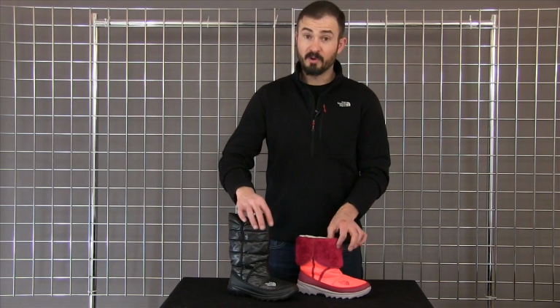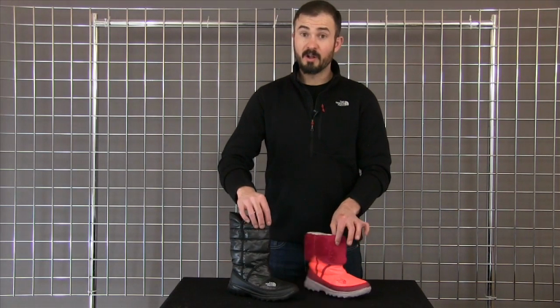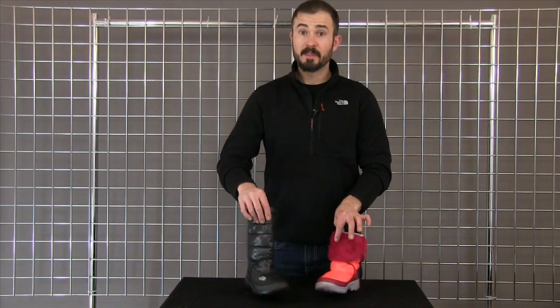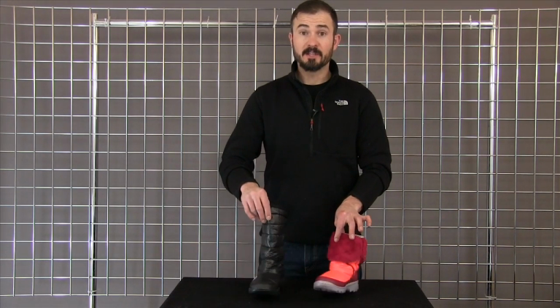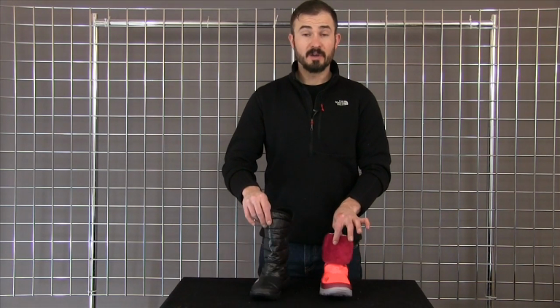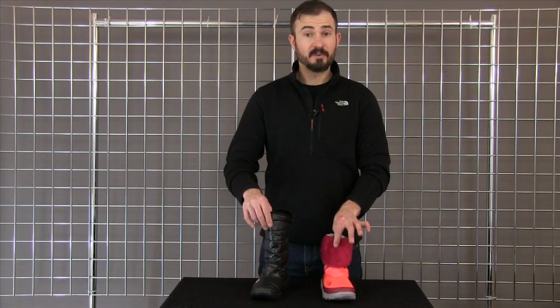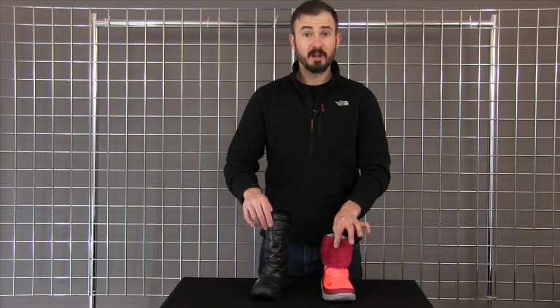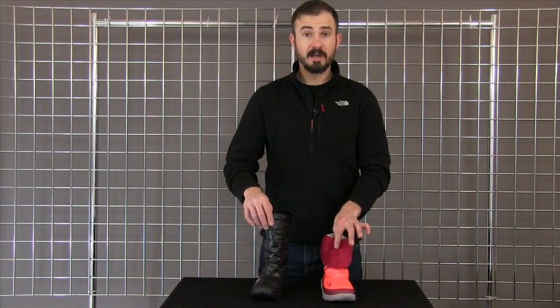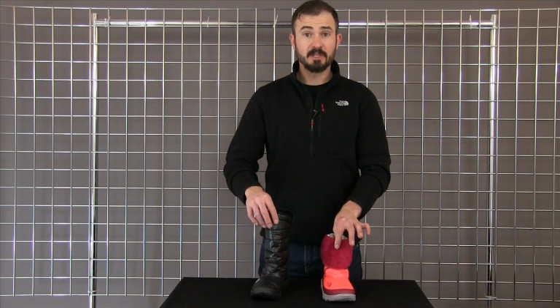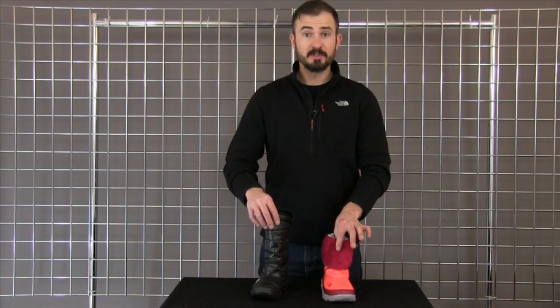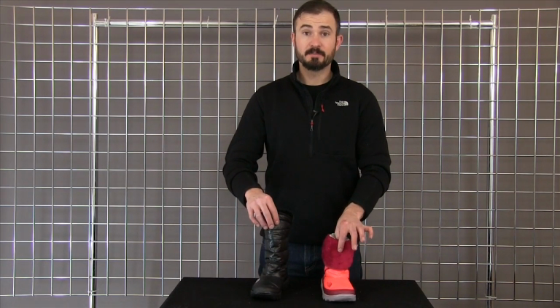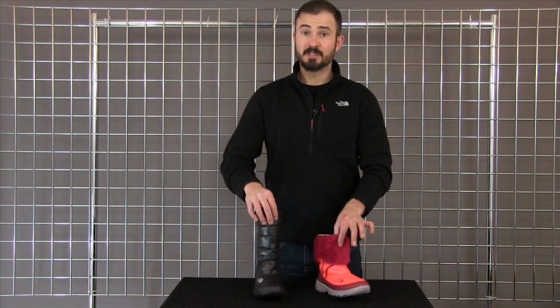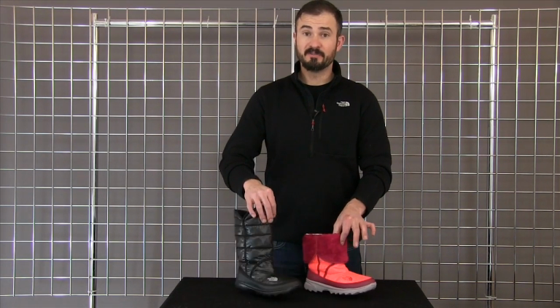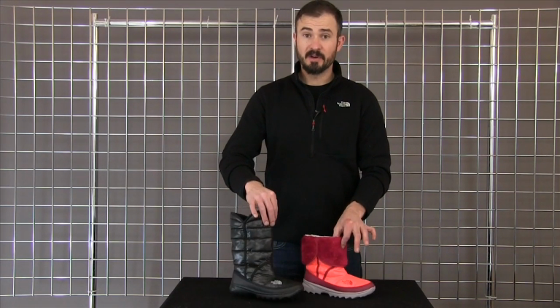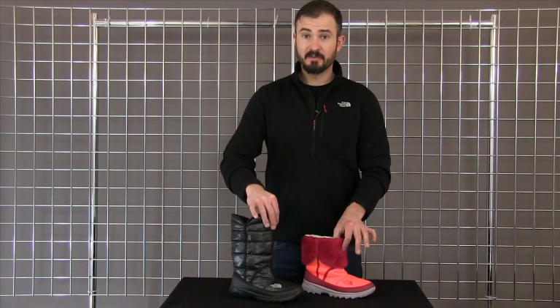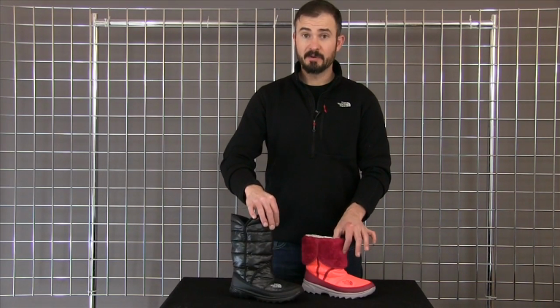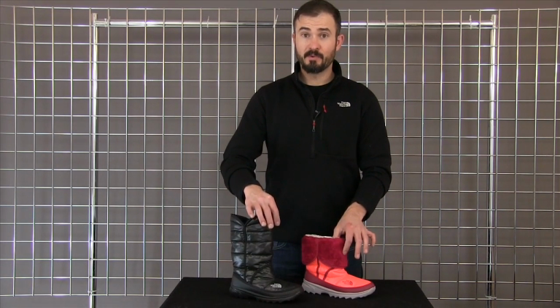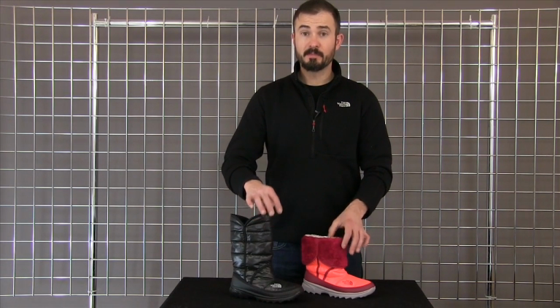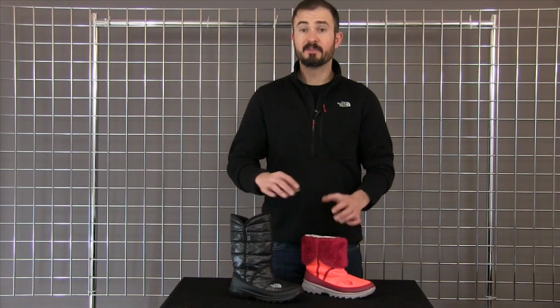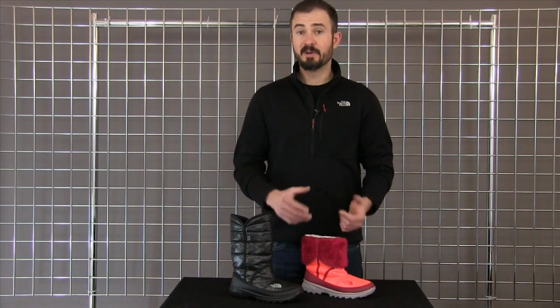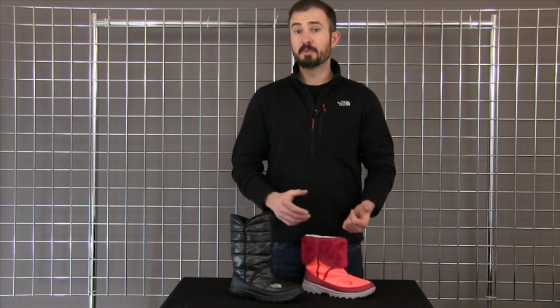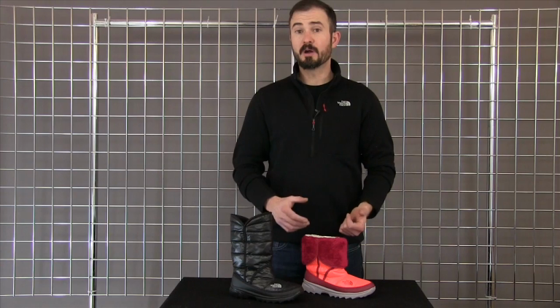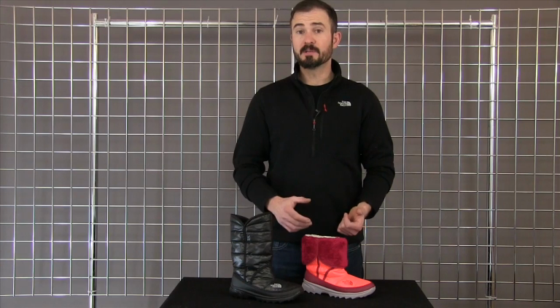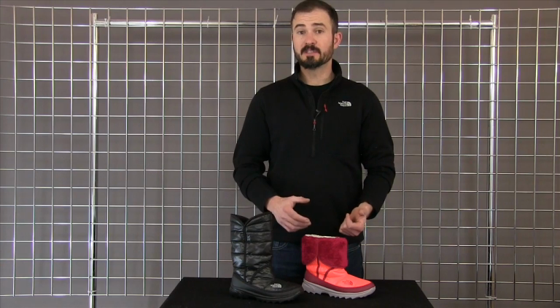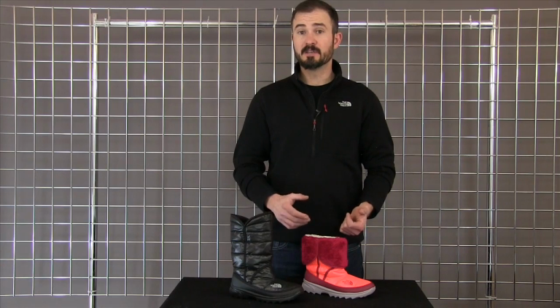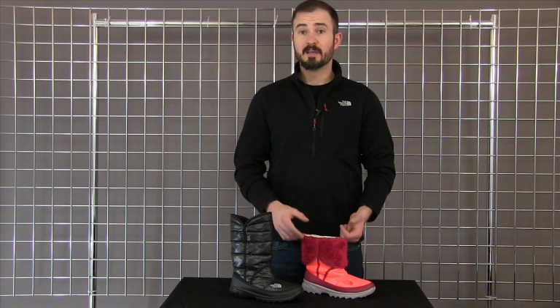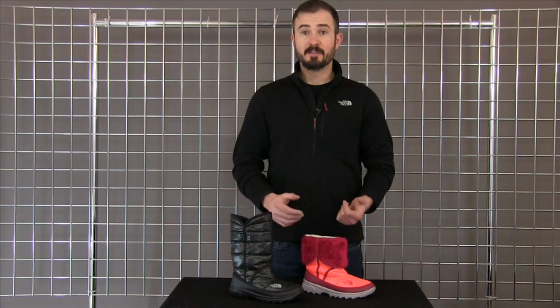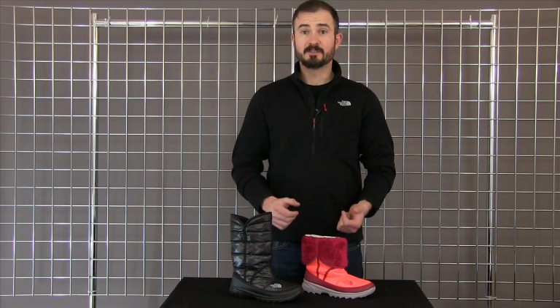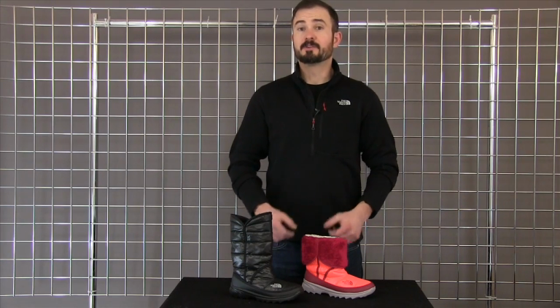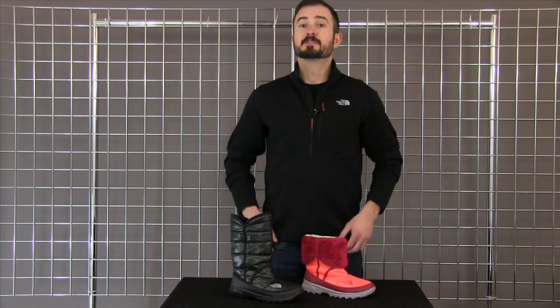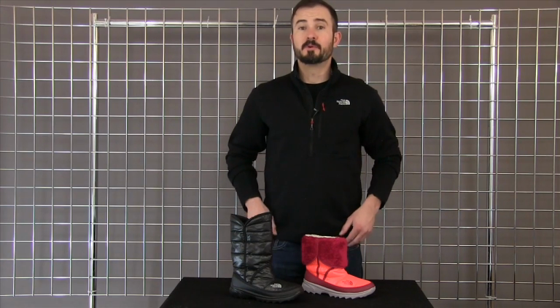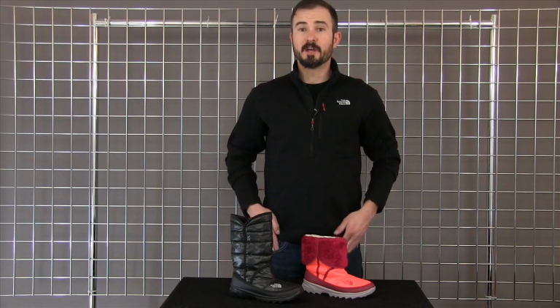Overall, it's great for all-around use, but still very, very warm, very water resistant. That's our Girls Amore.